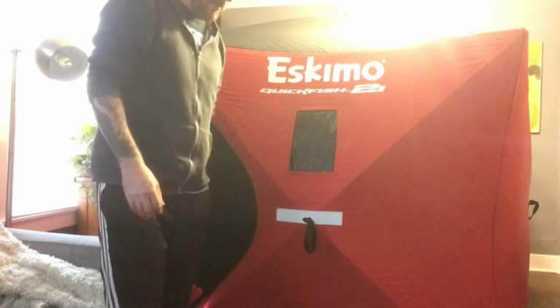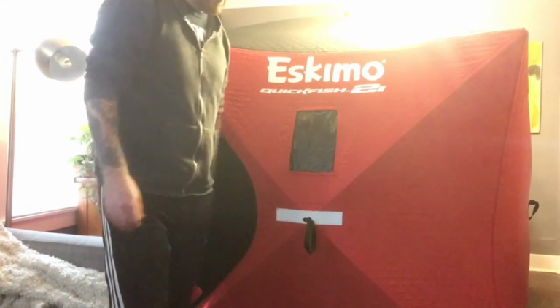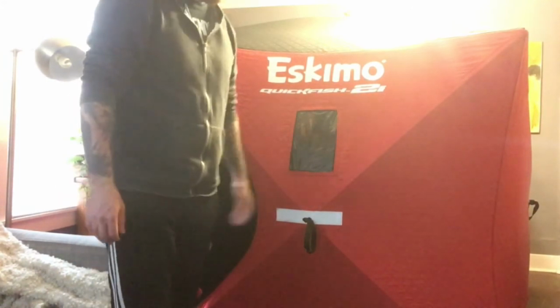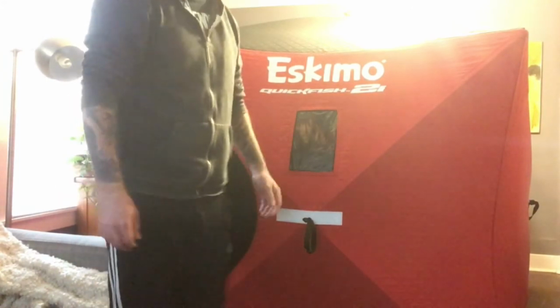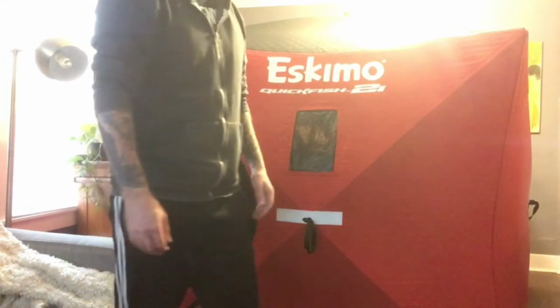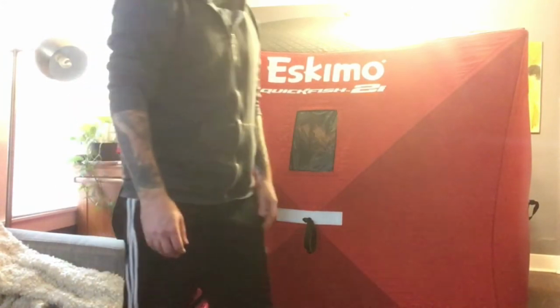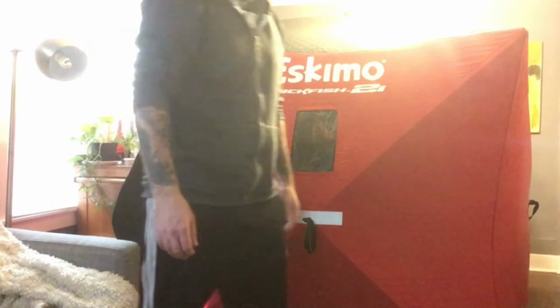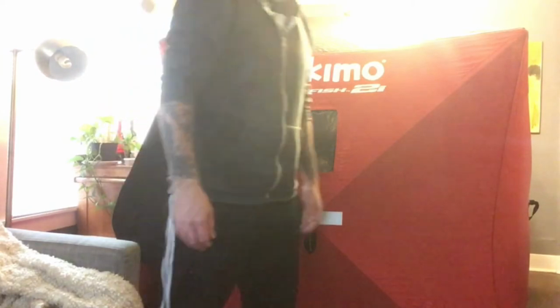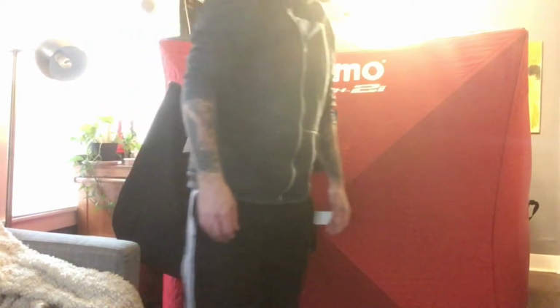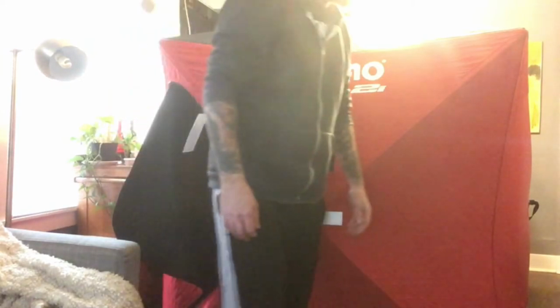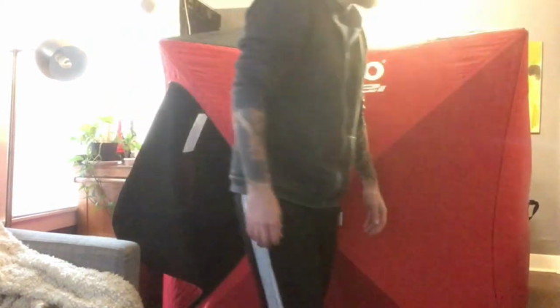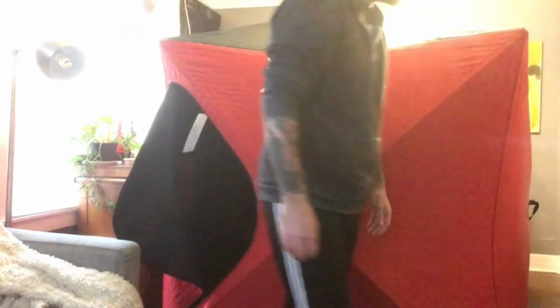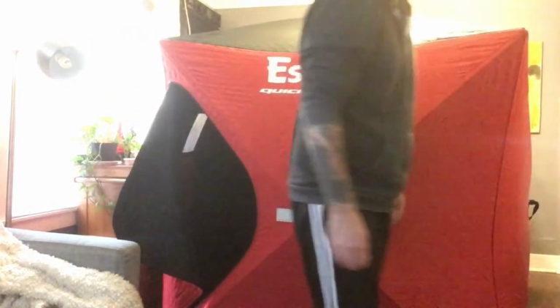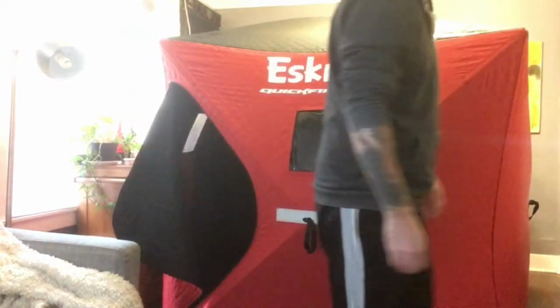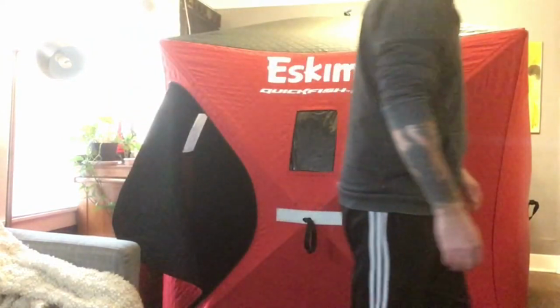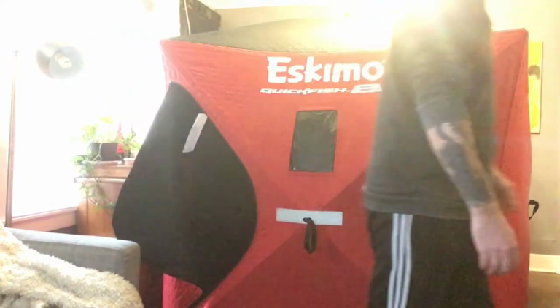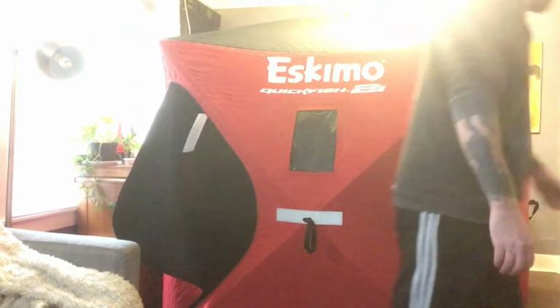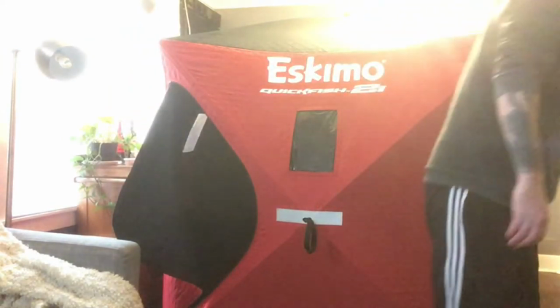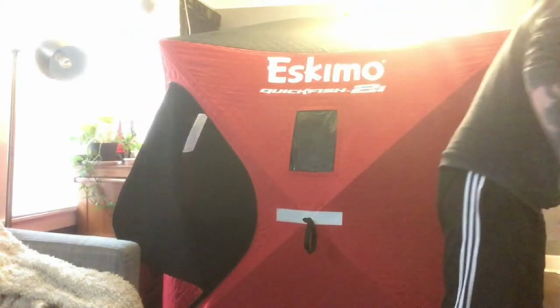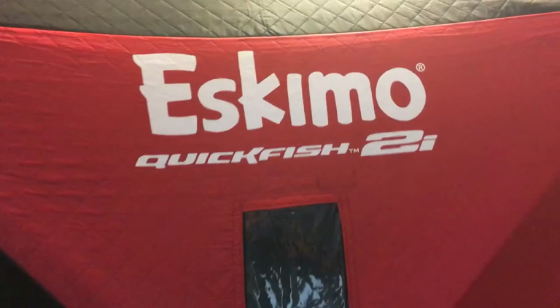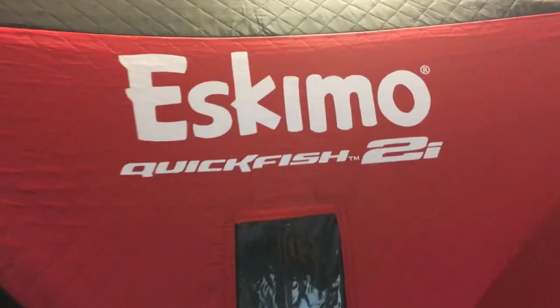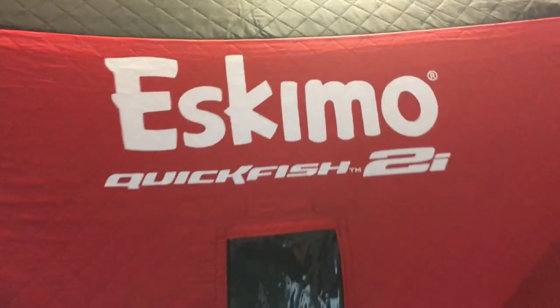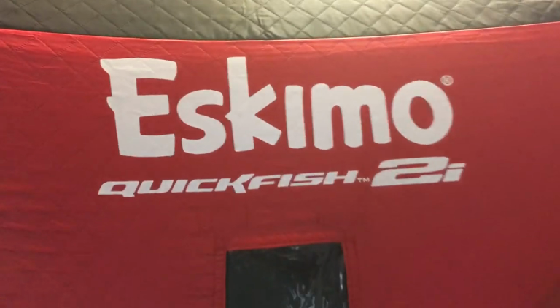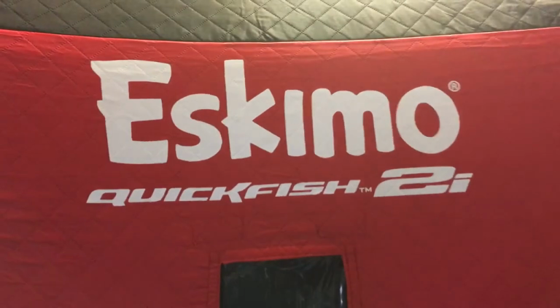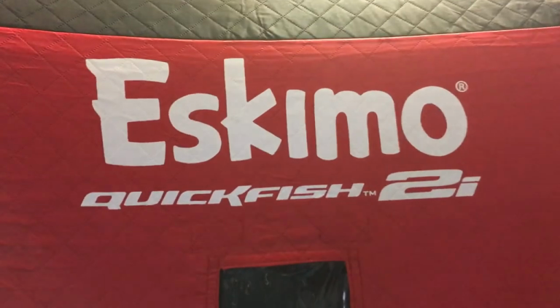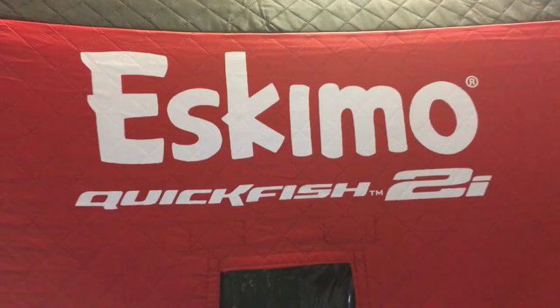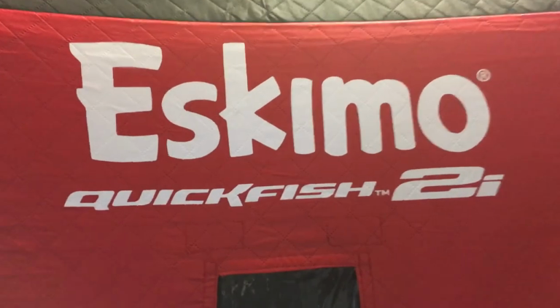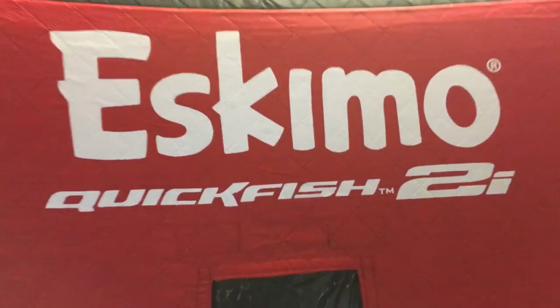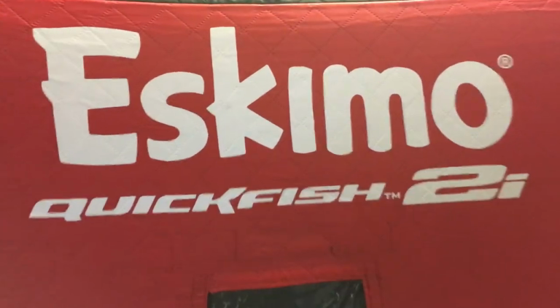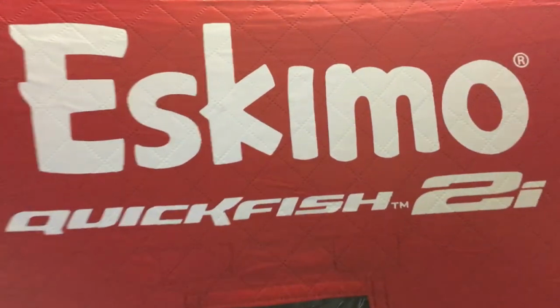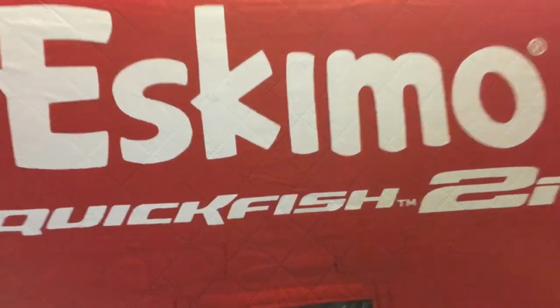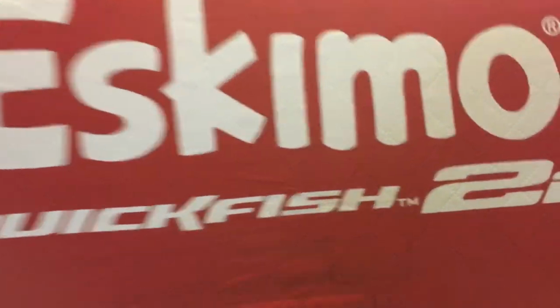But other than that, it's nice. Eskimo quick fish.